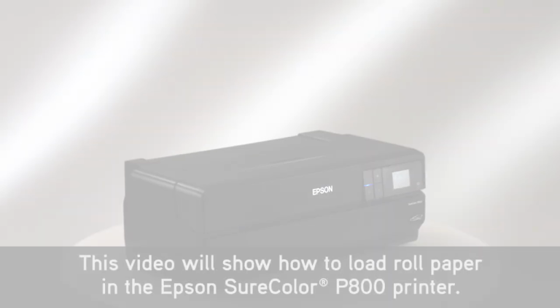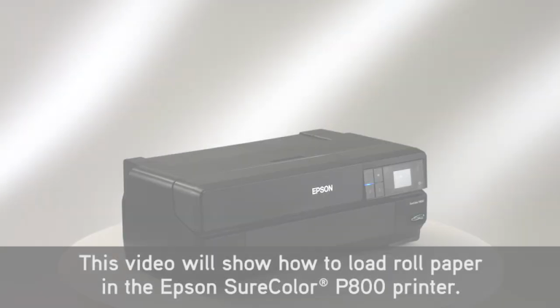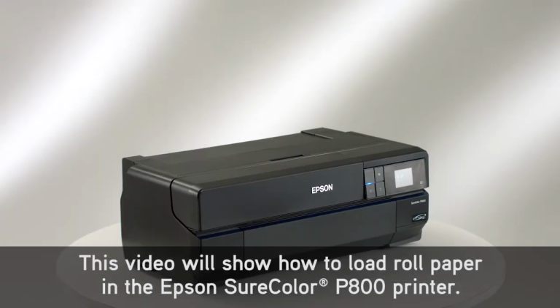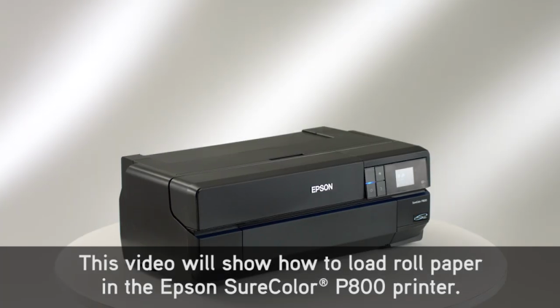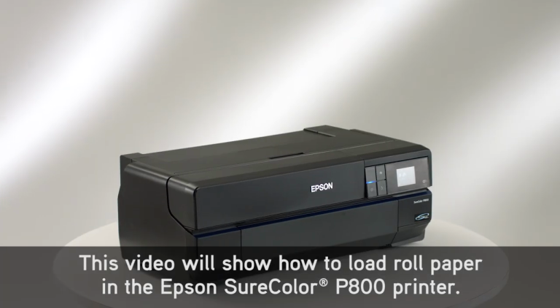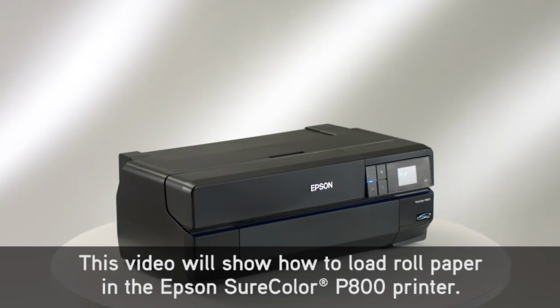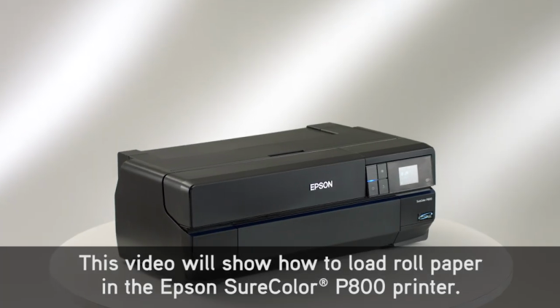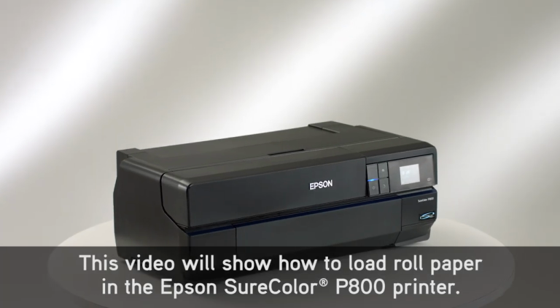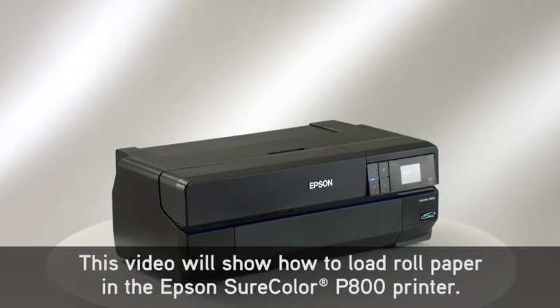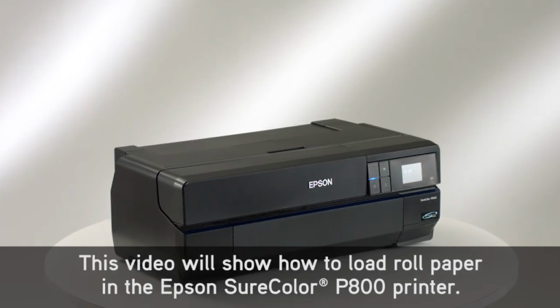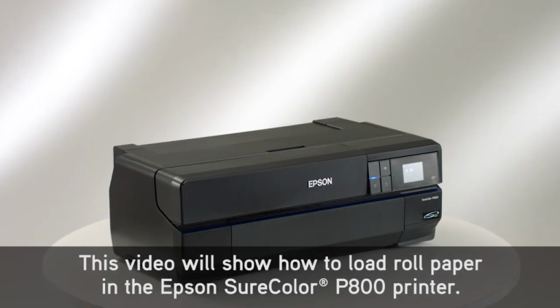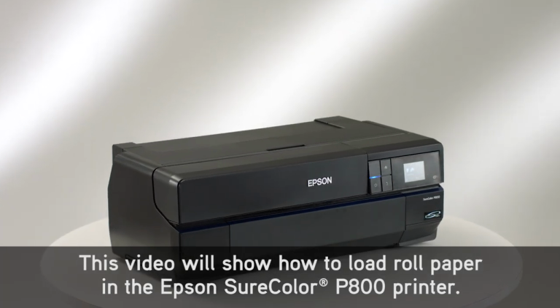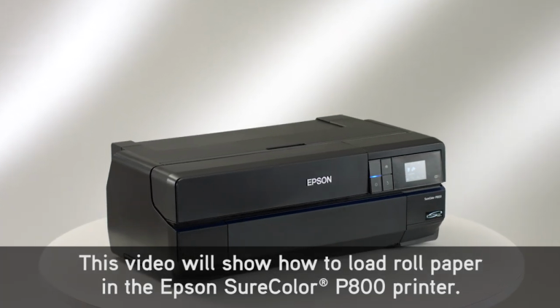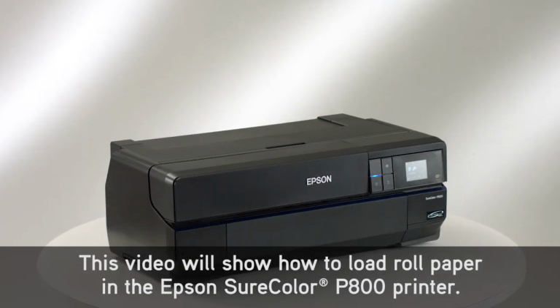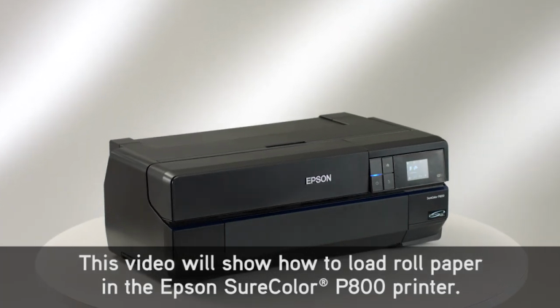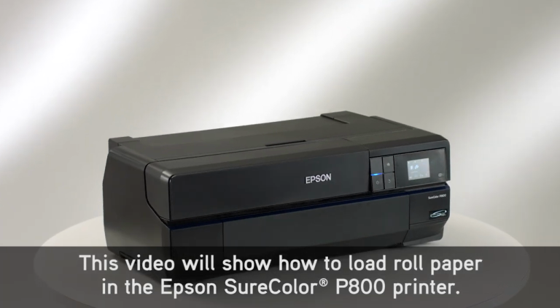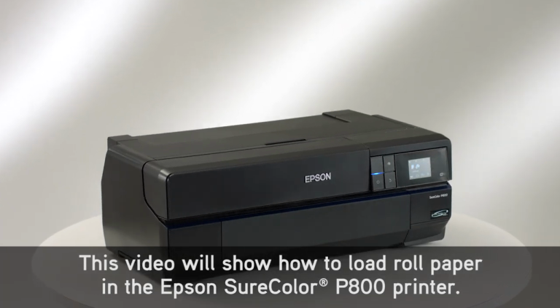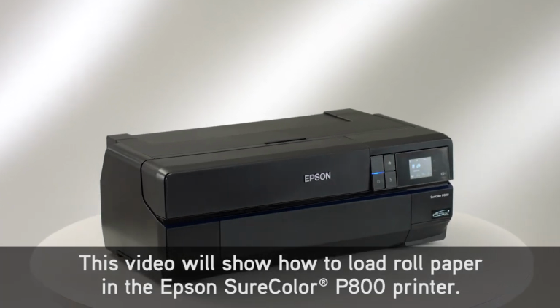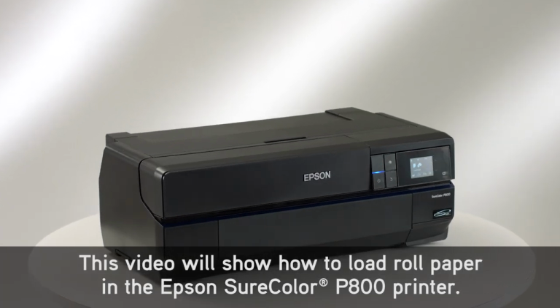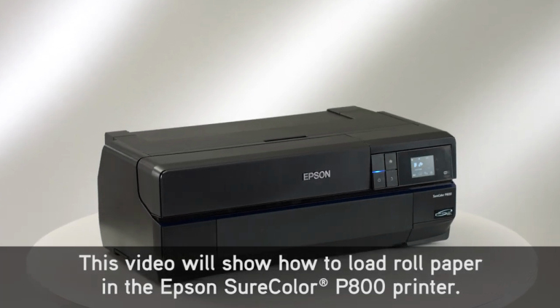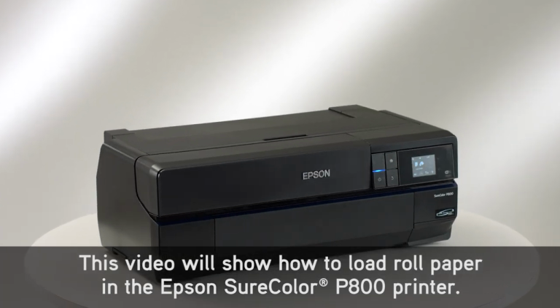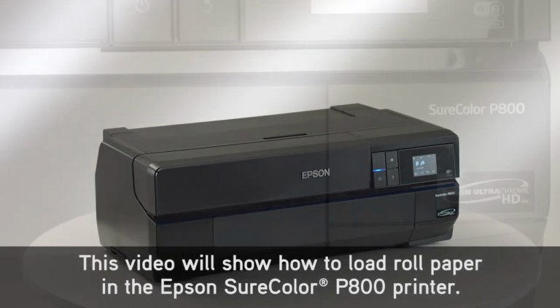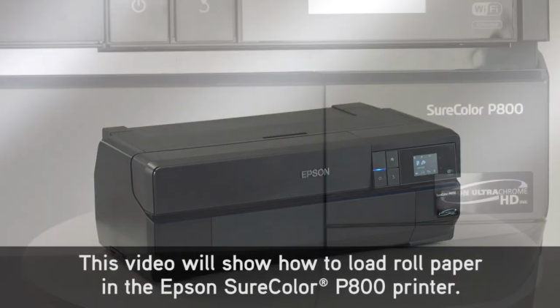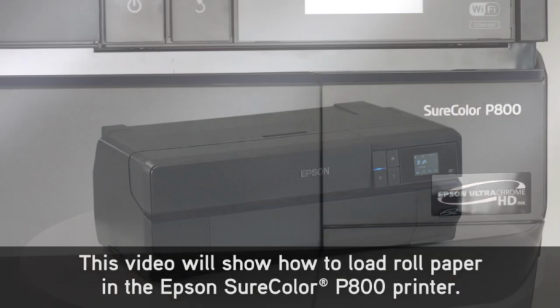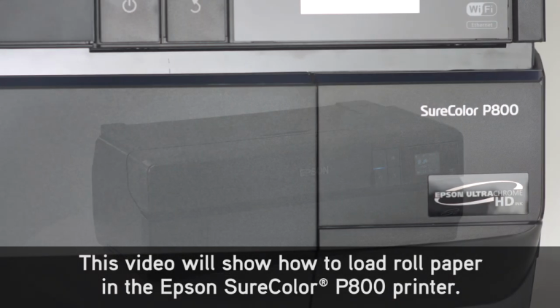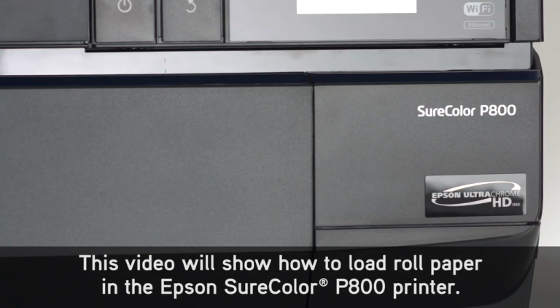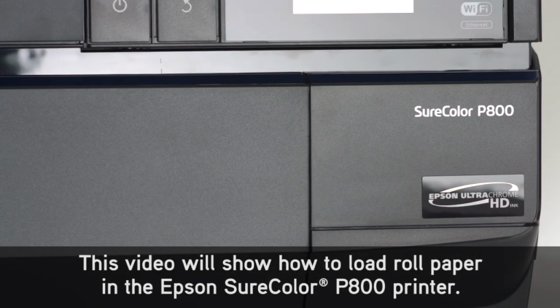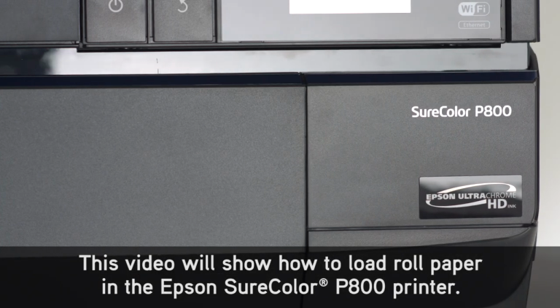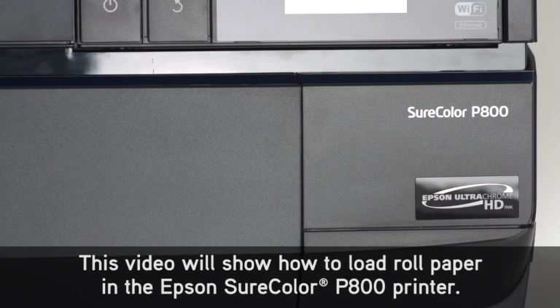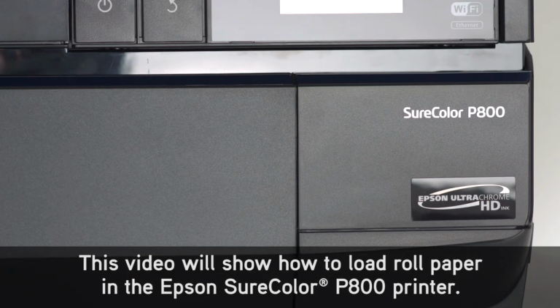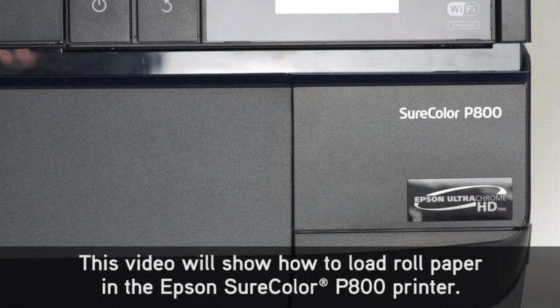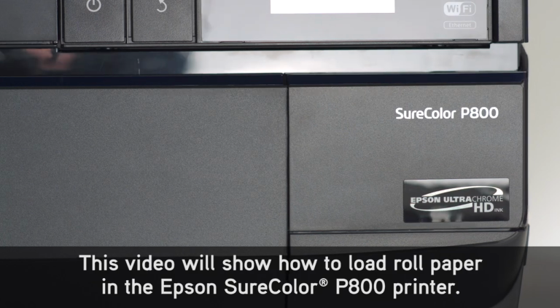This video will show how to load roll paper in the Epson SureColor P800 printer.